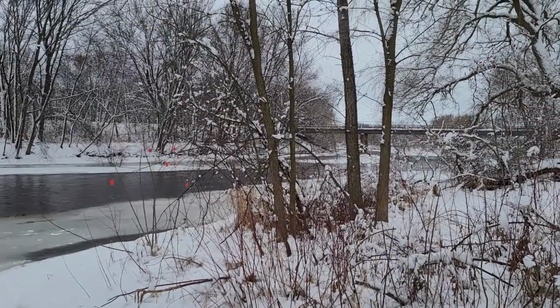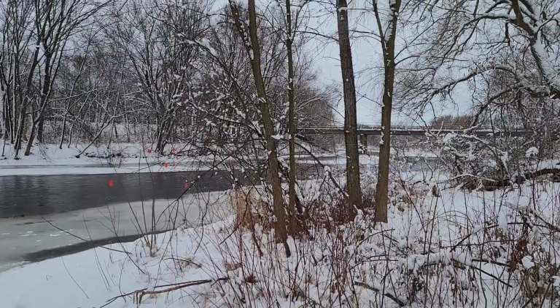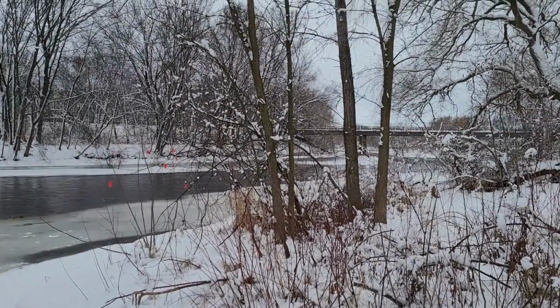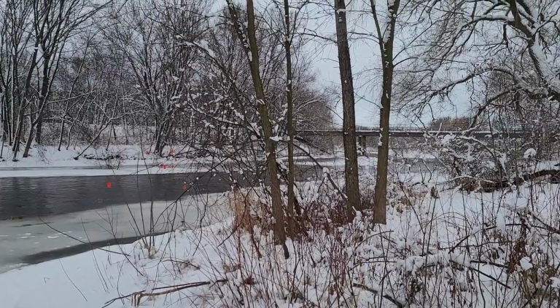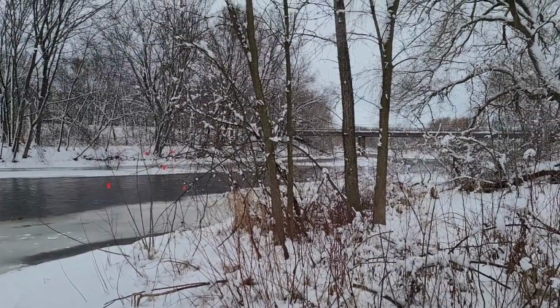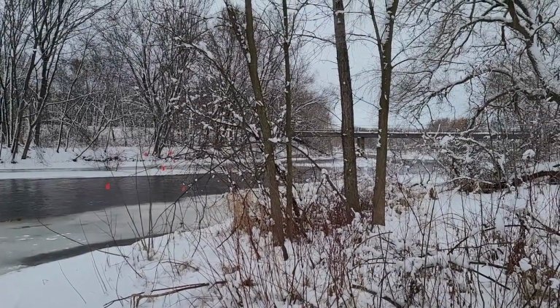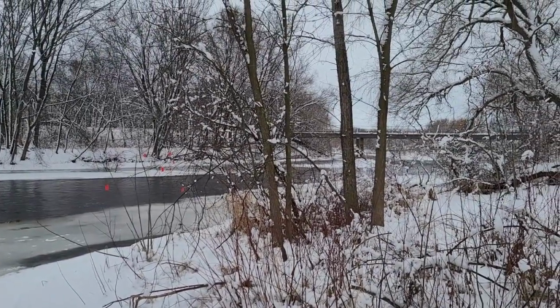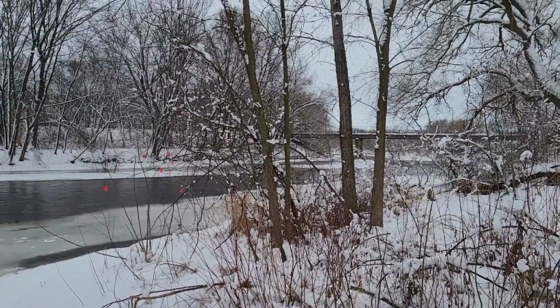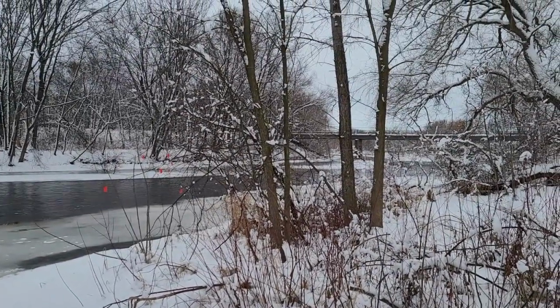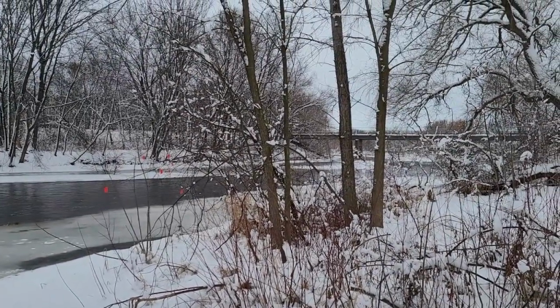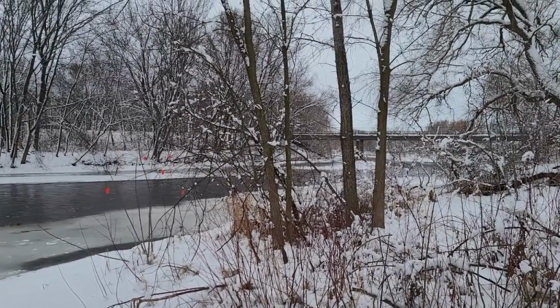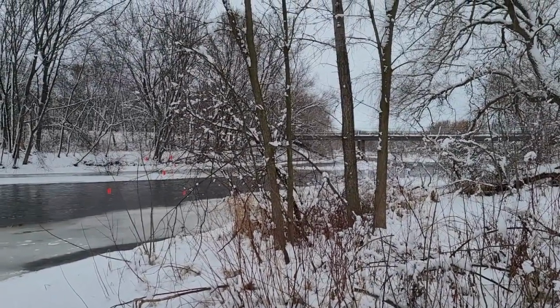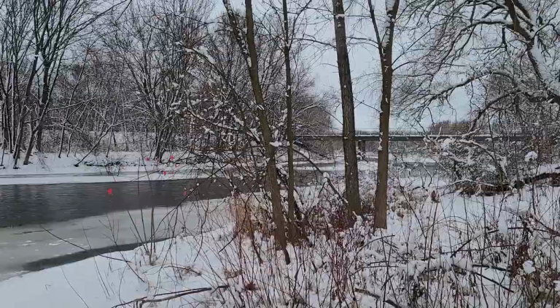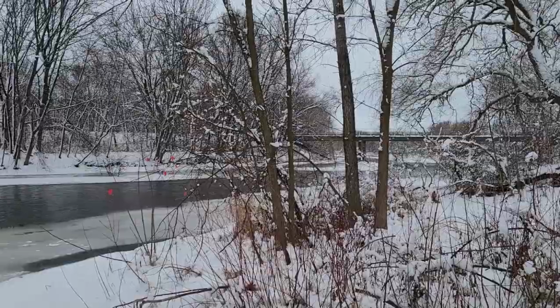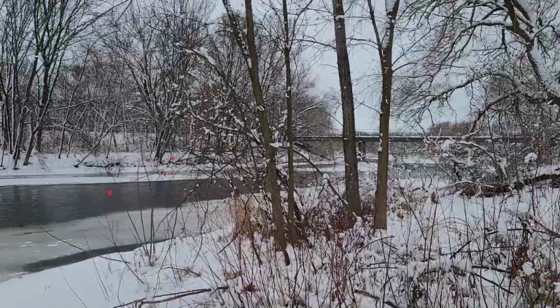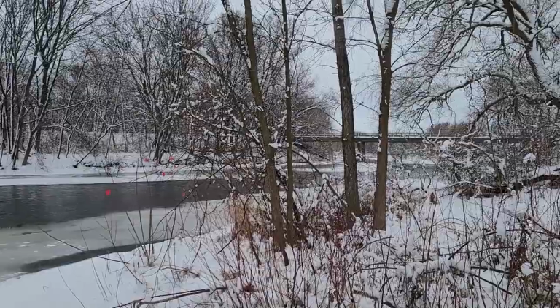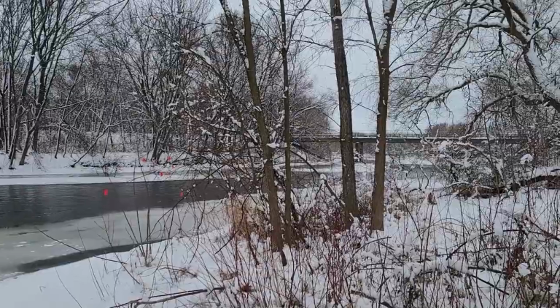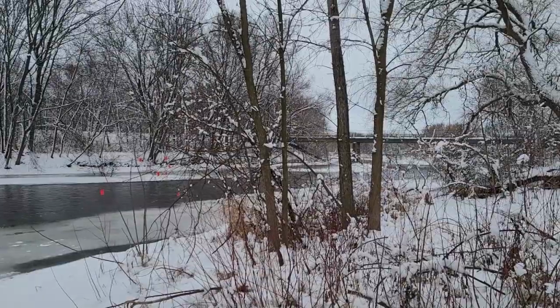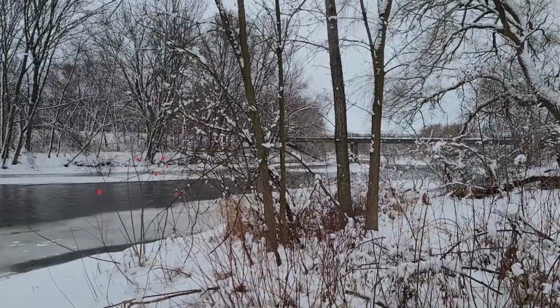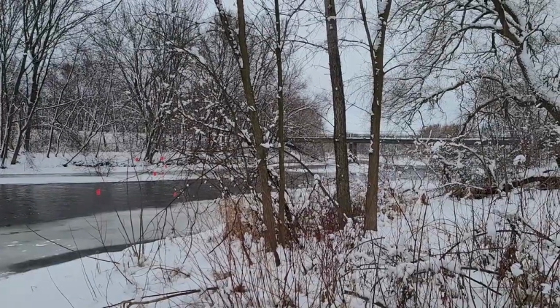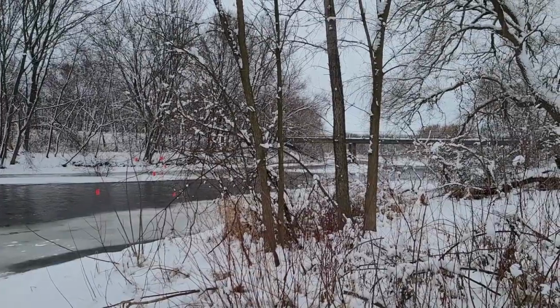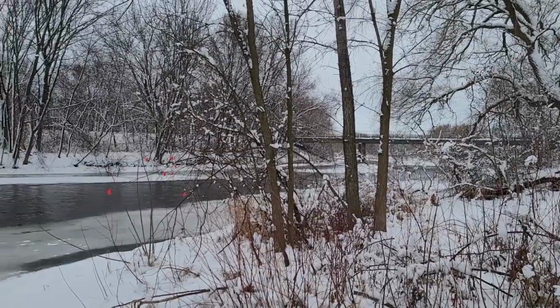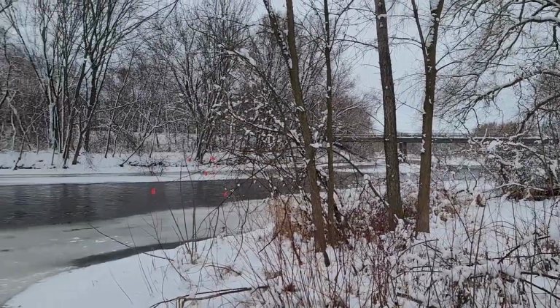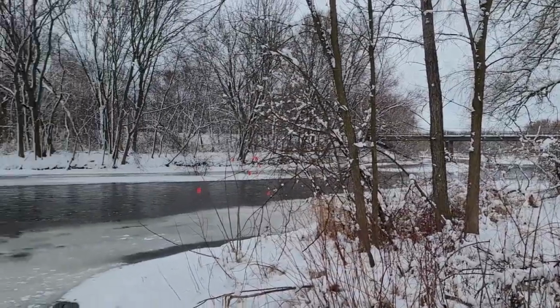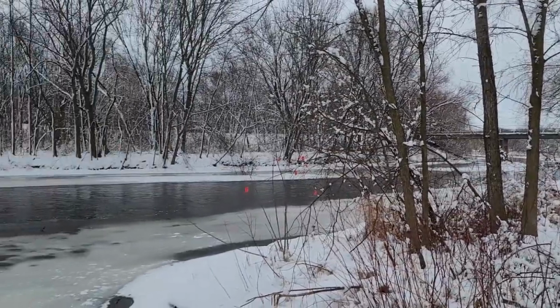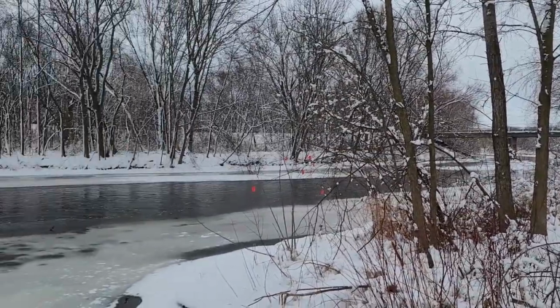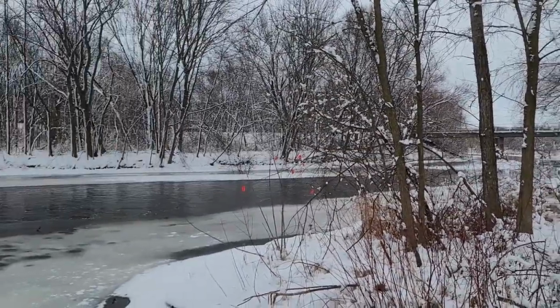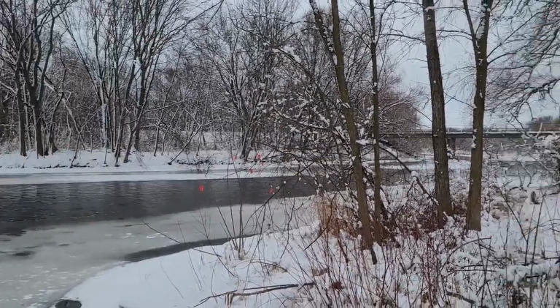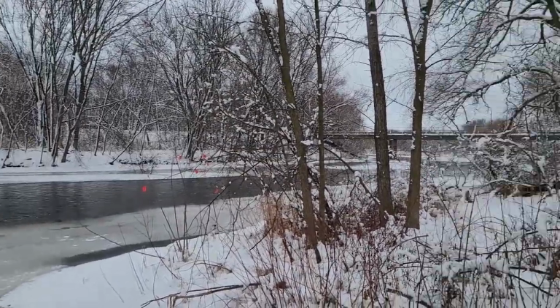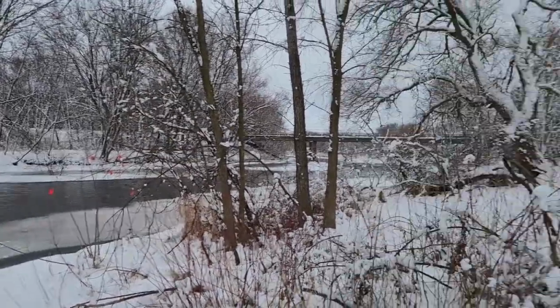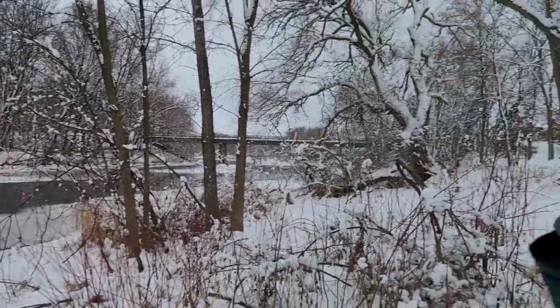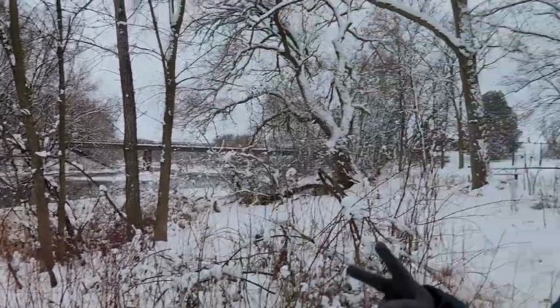Fun fact — this summer there'll be a tubing video coming because we'll also be tubing on this river. Tubing Tuesdays!